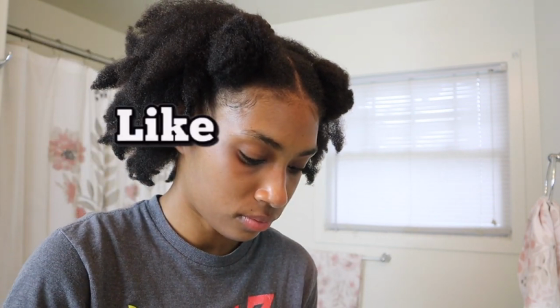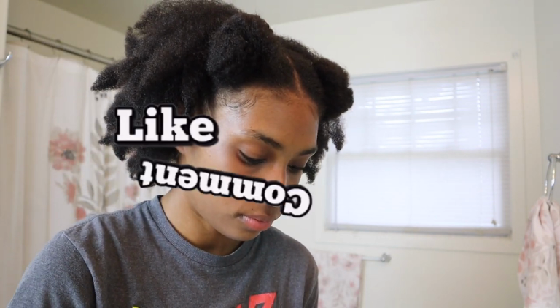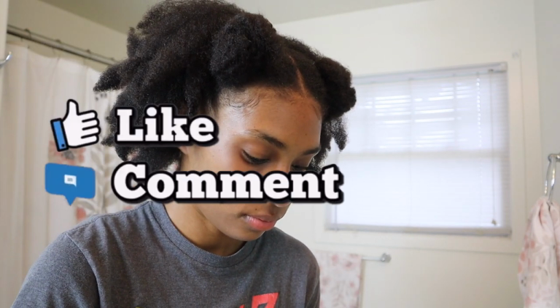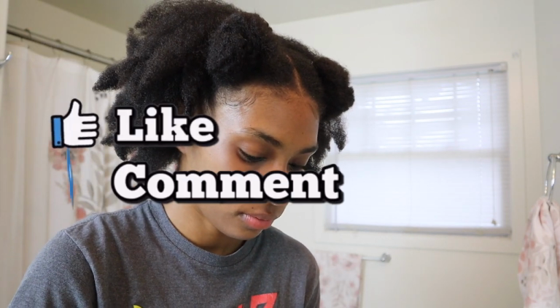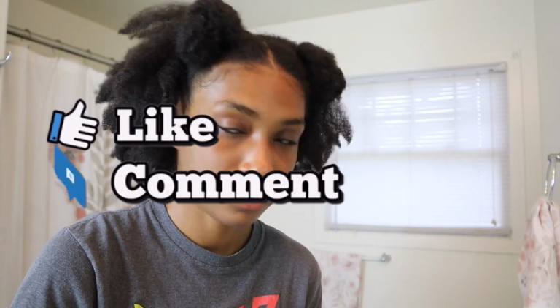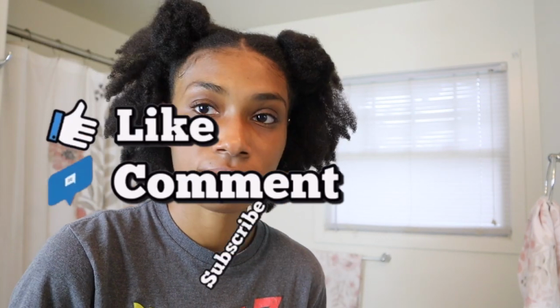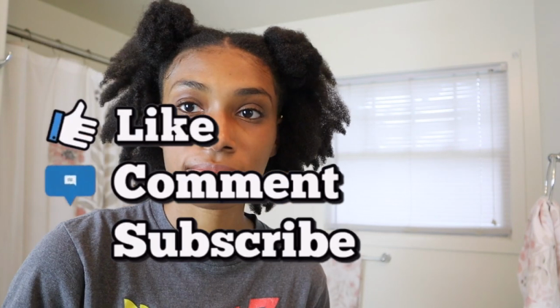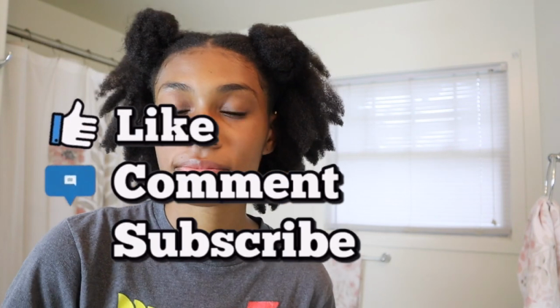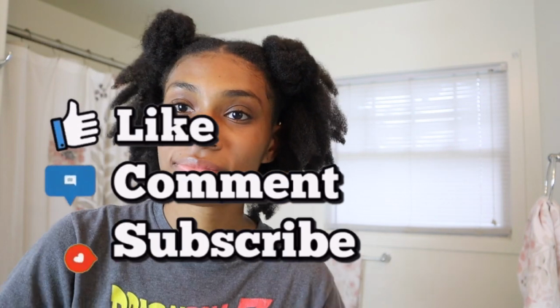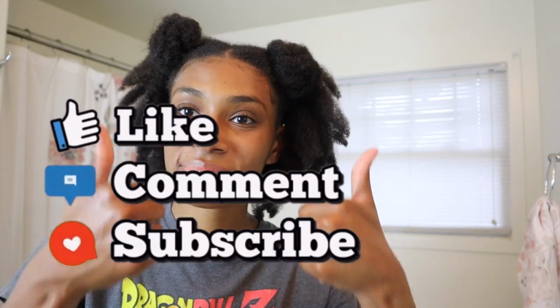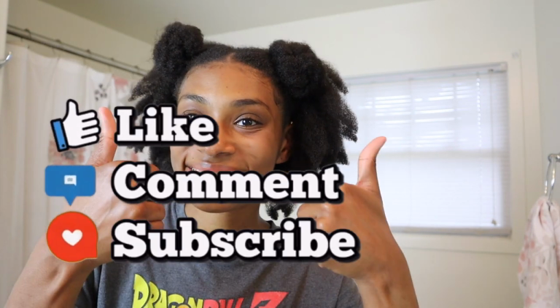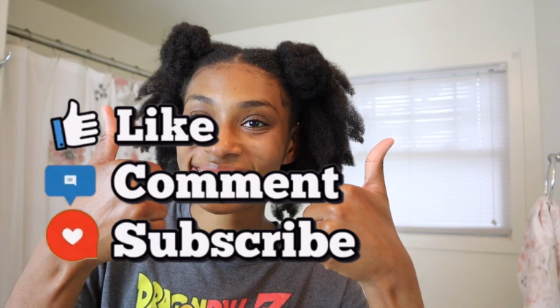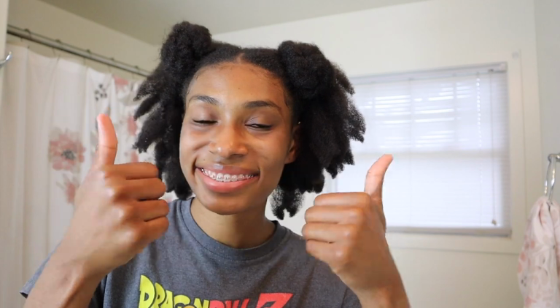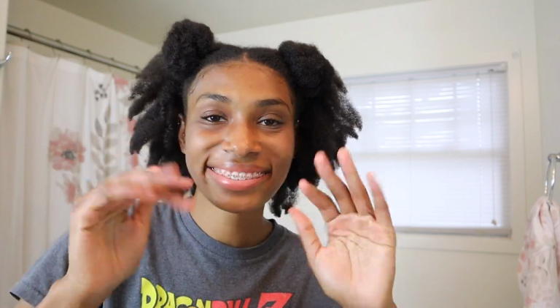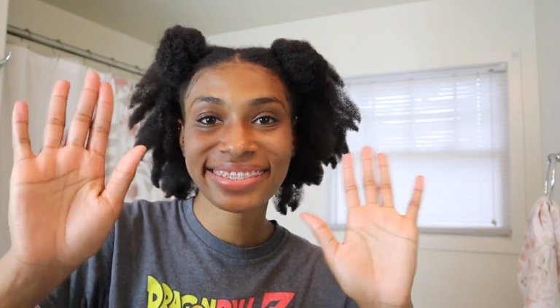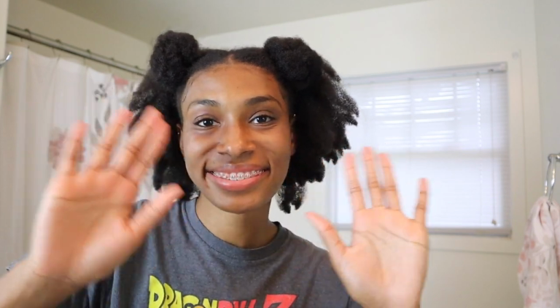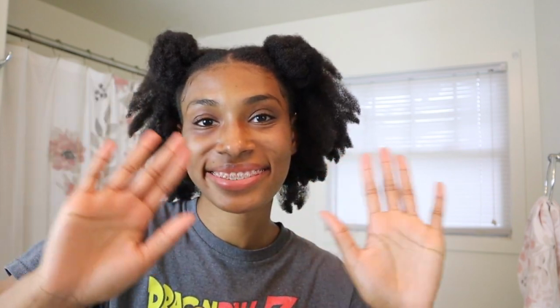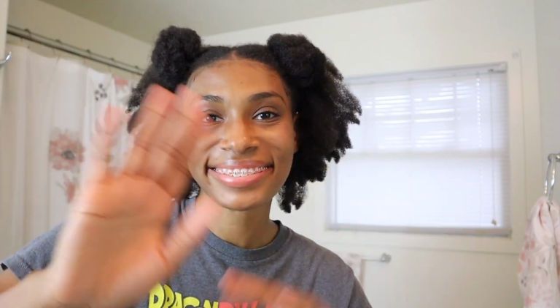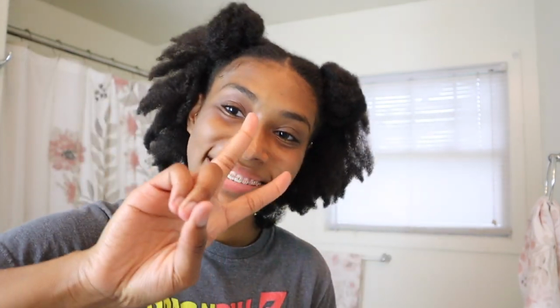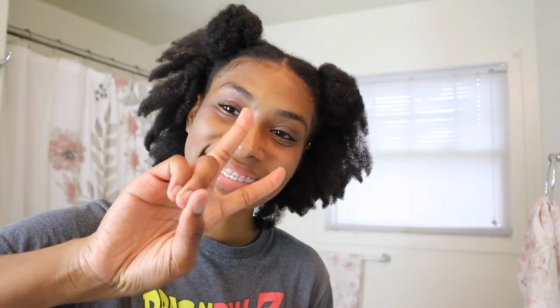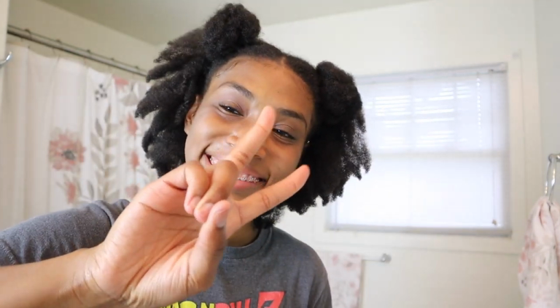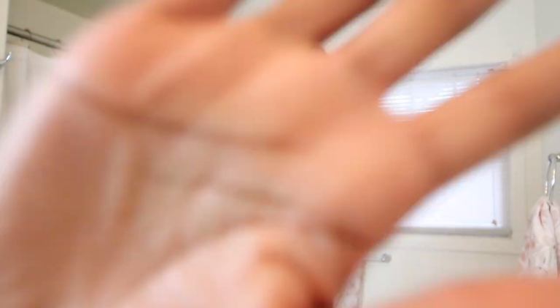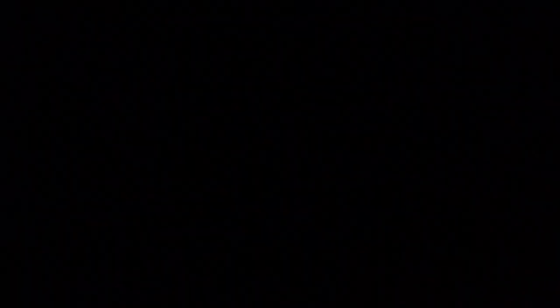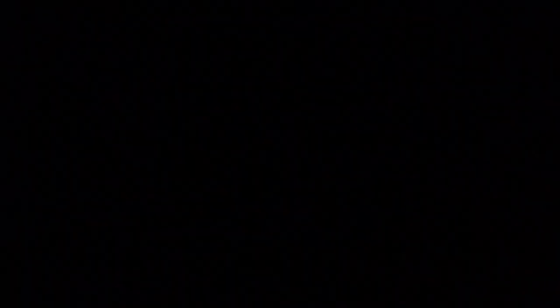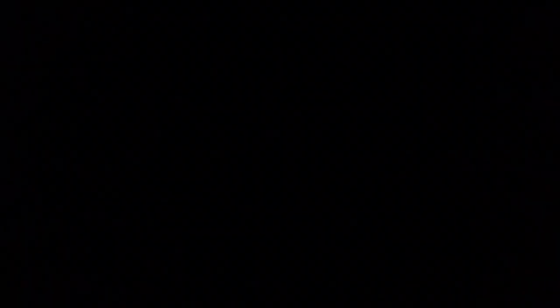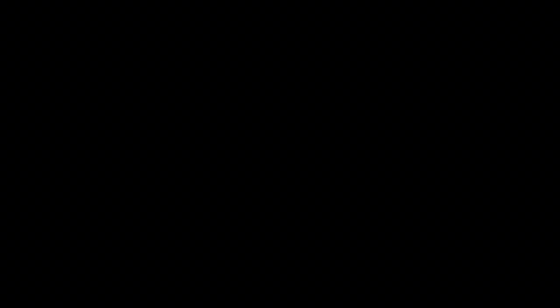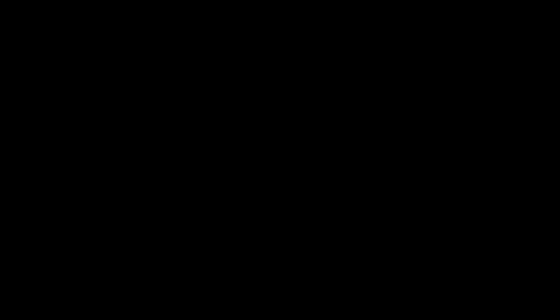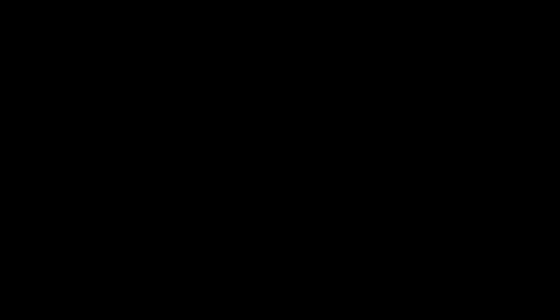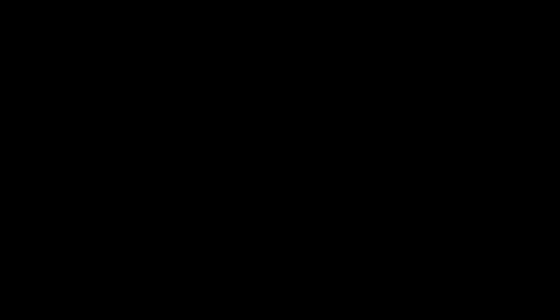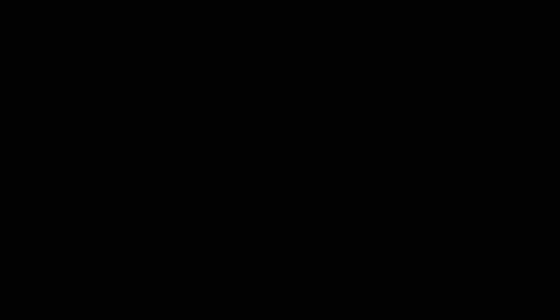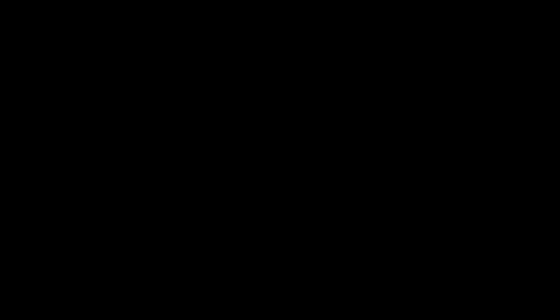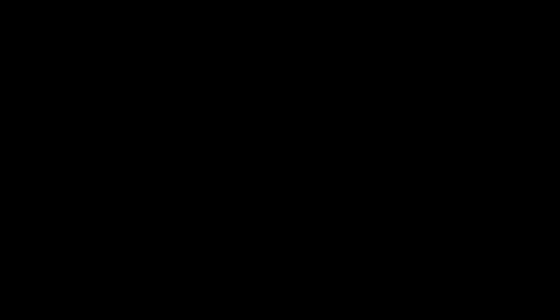And that is all the tools and tips I have for you guys for this video. If you enjoyed it, make sure you give it a like, and I will see you guys in my next video. Bye!